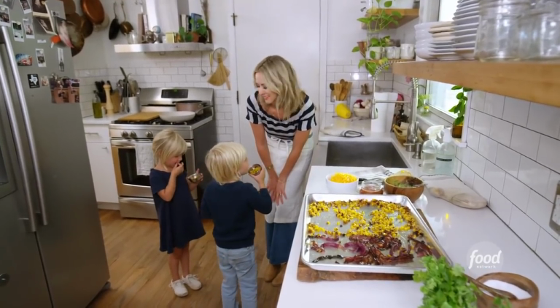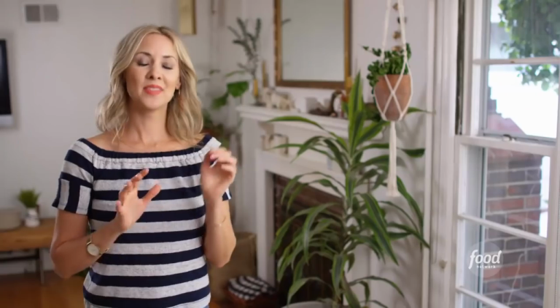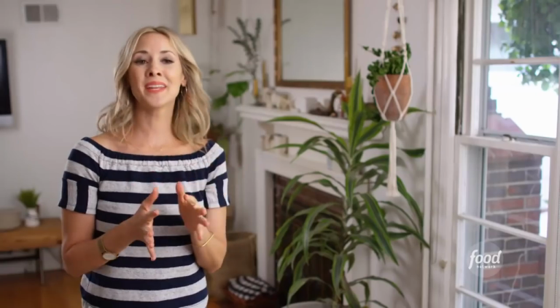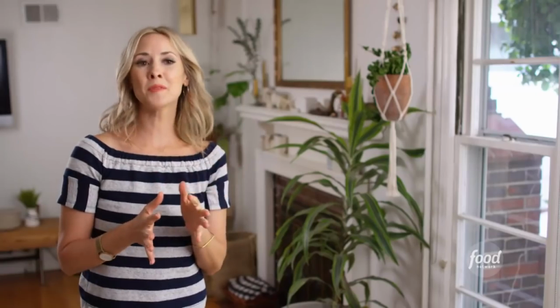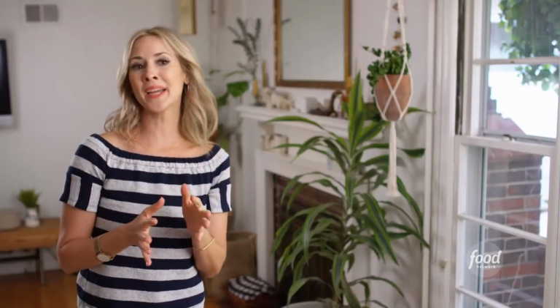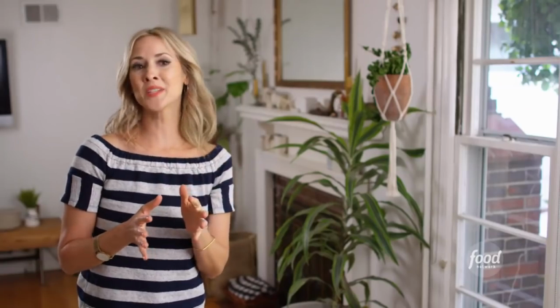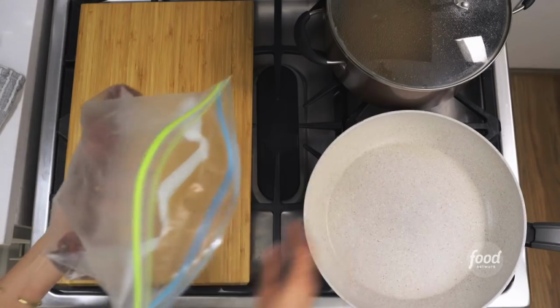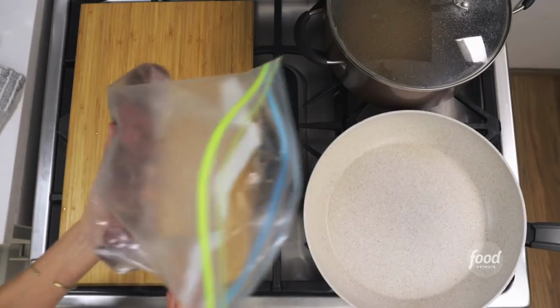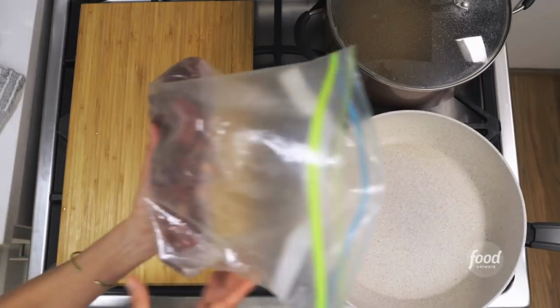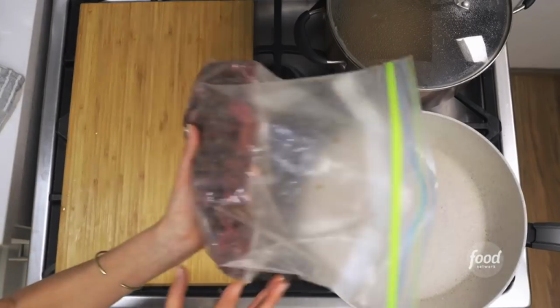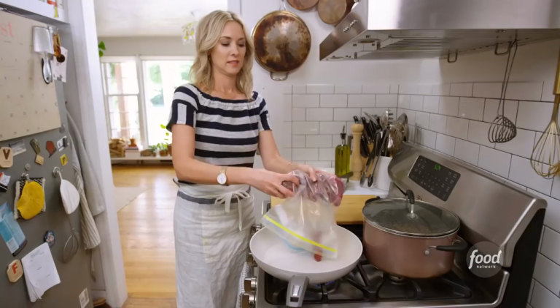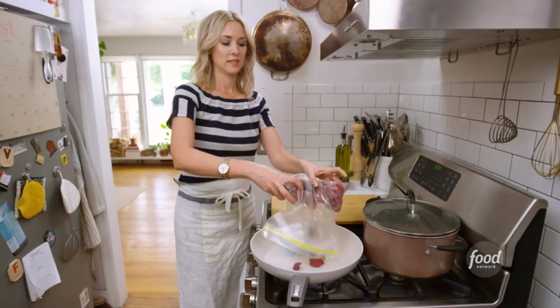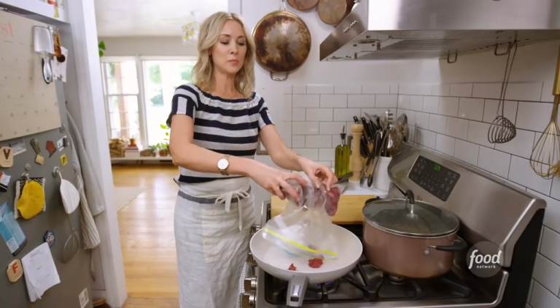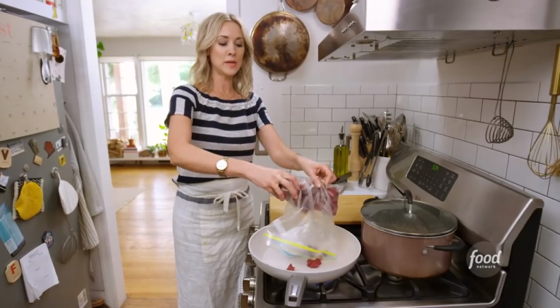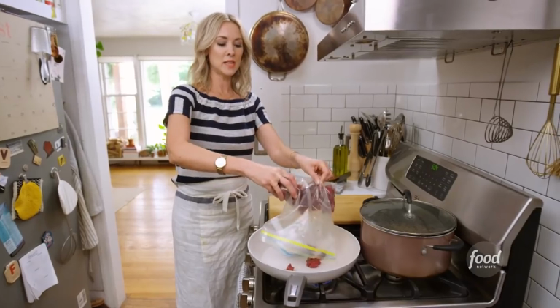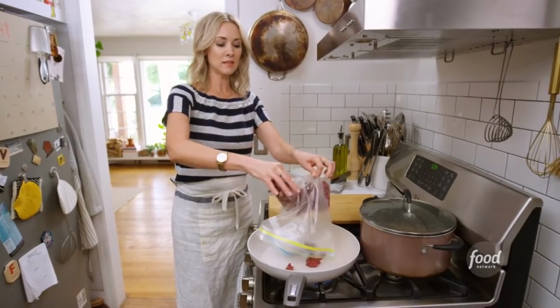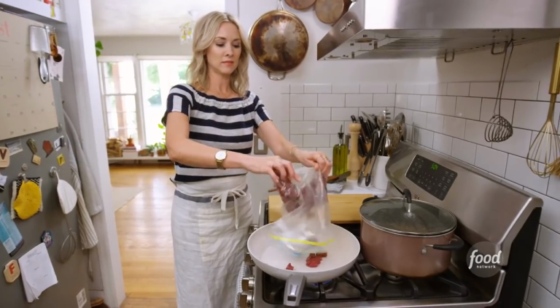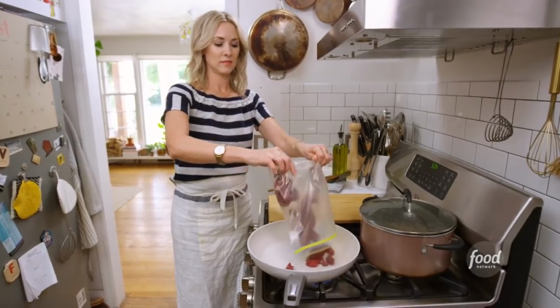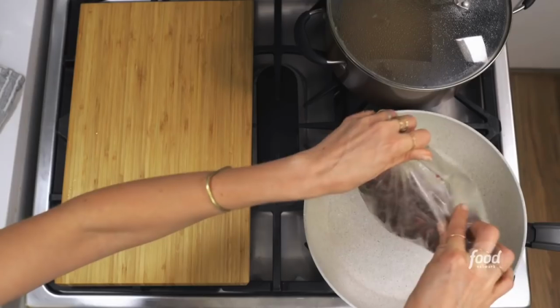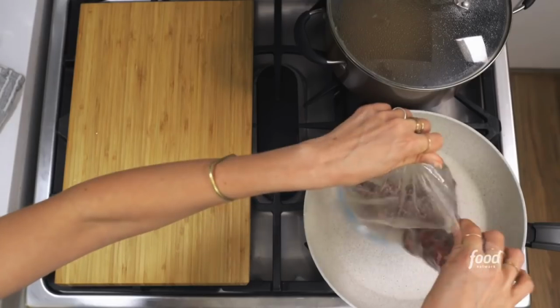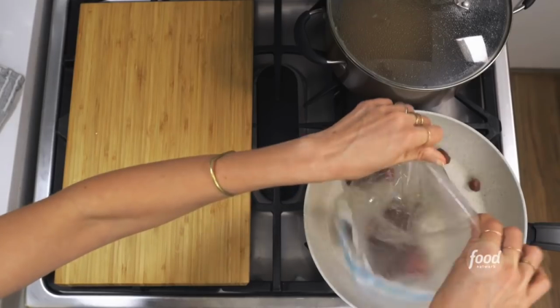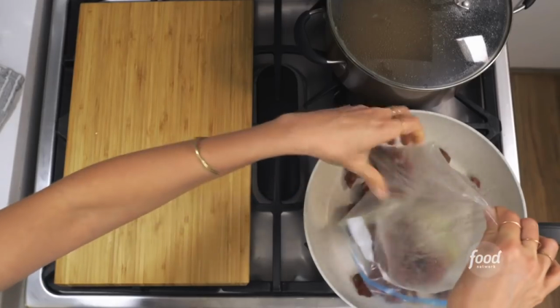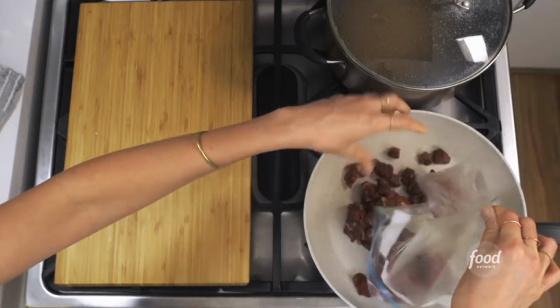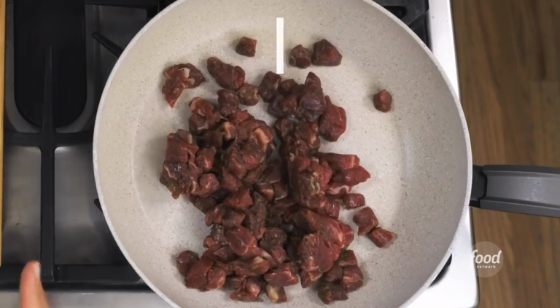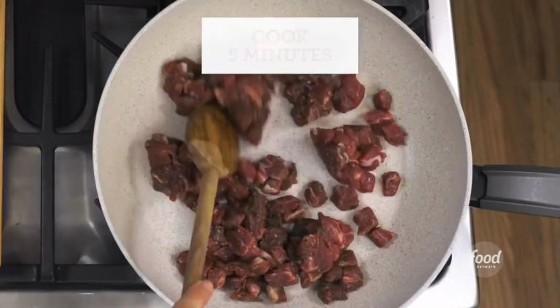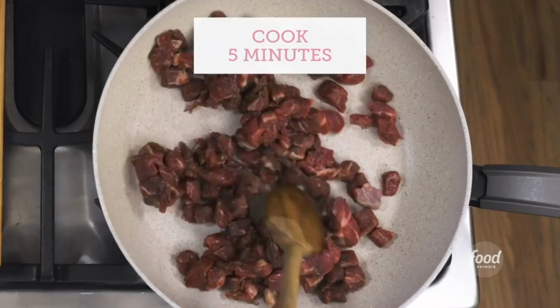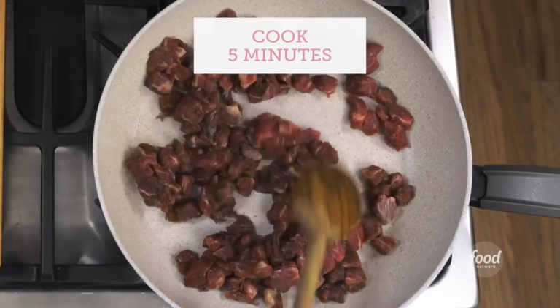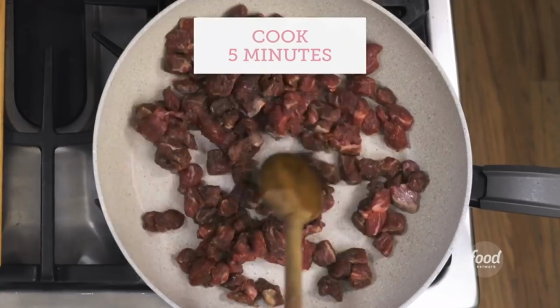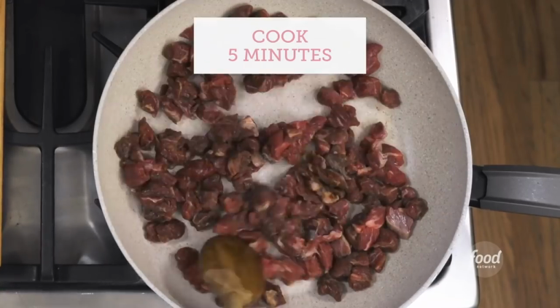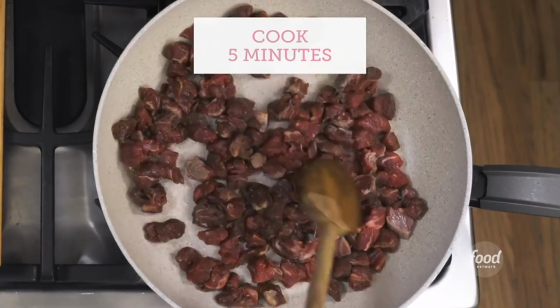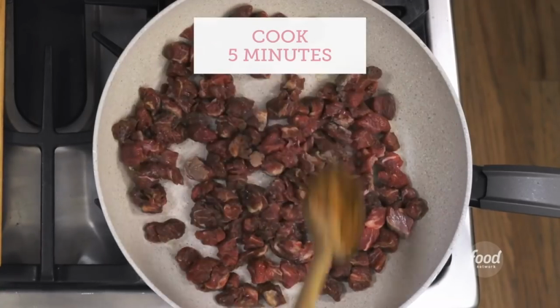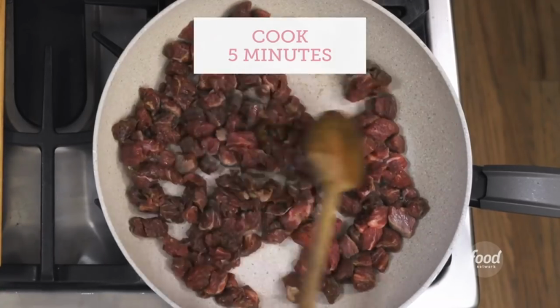The meat comes back into play. Dump your meat in, let it sizzle, let it sear.